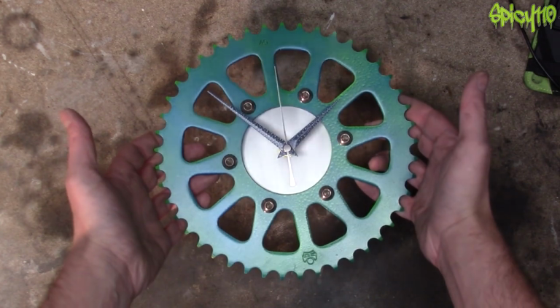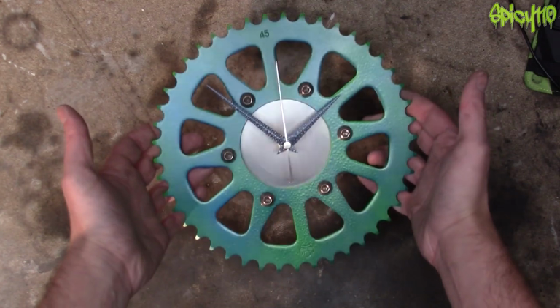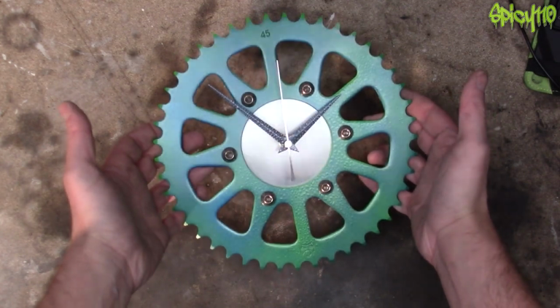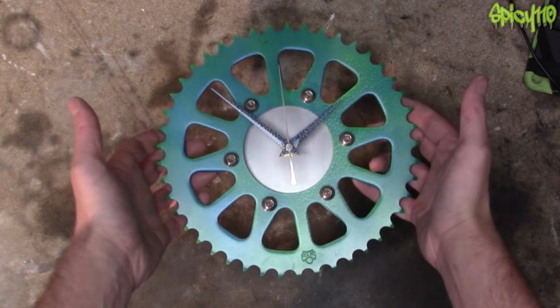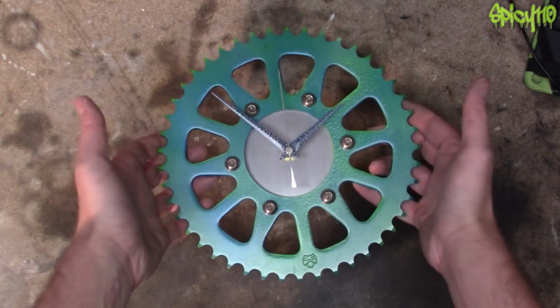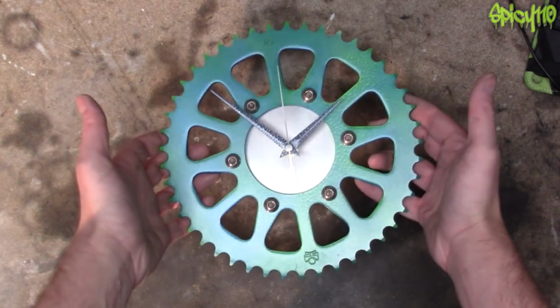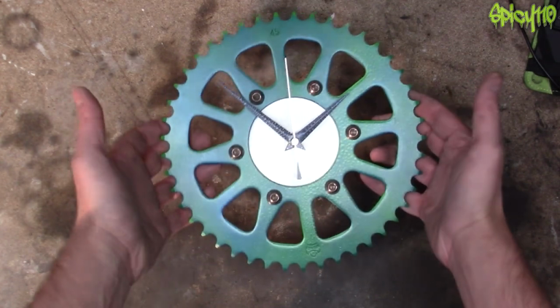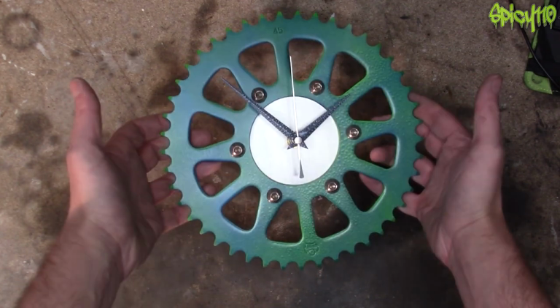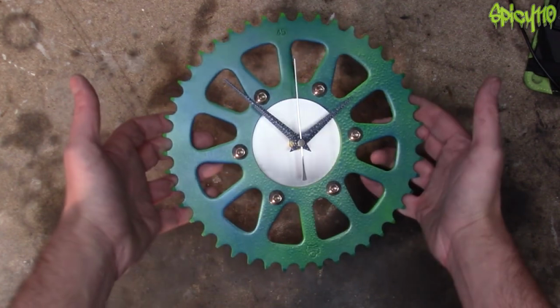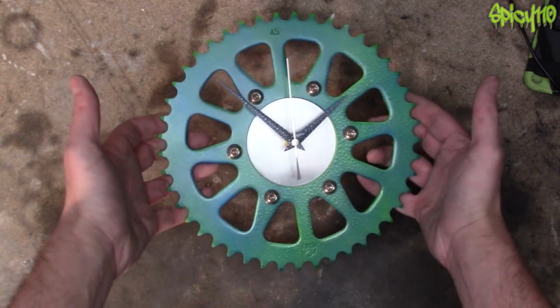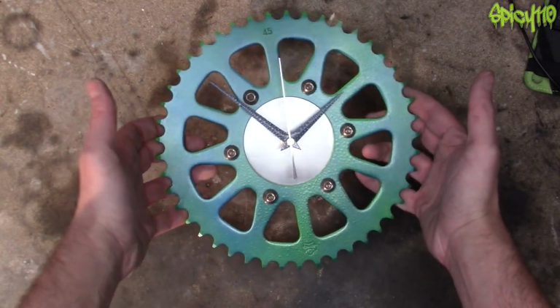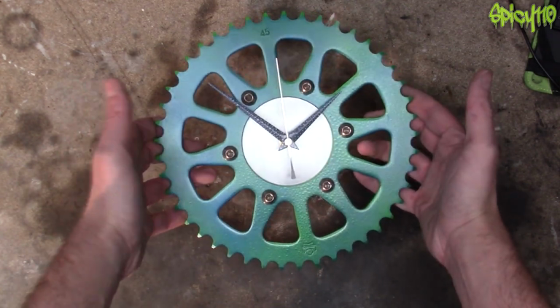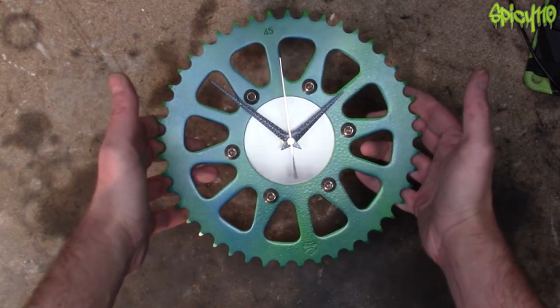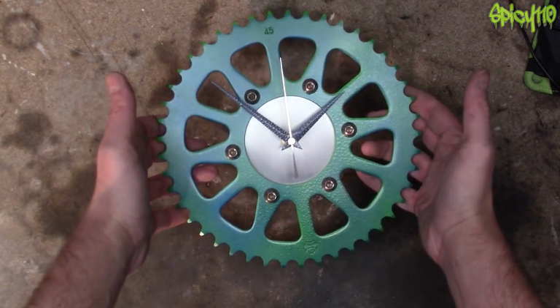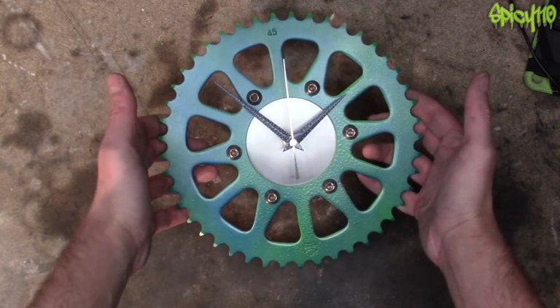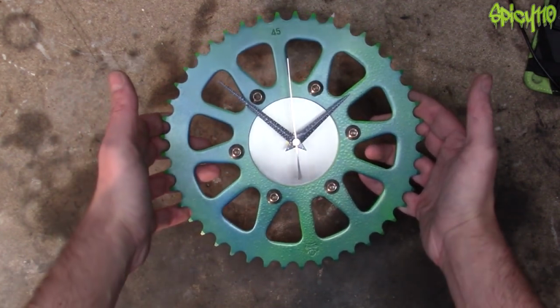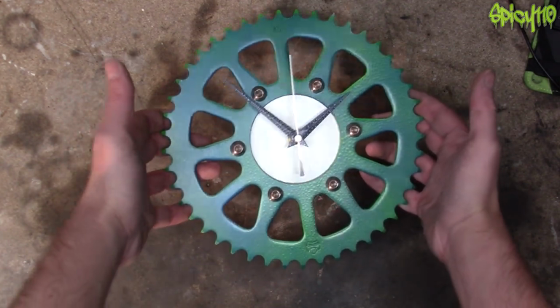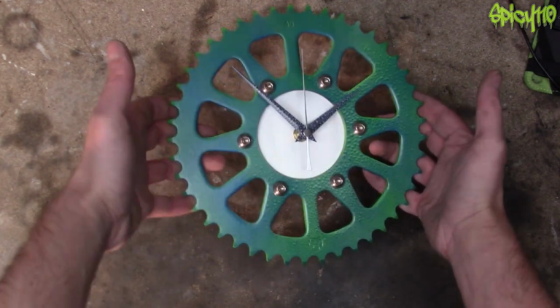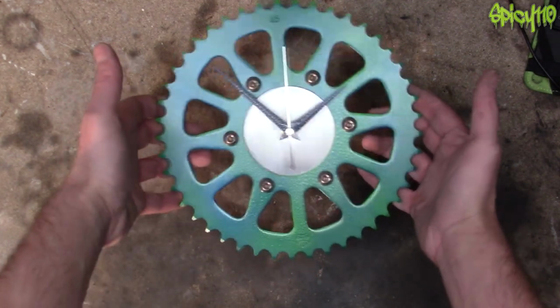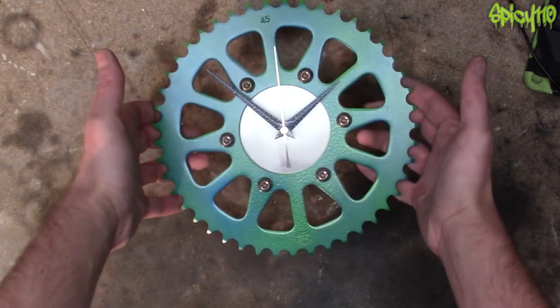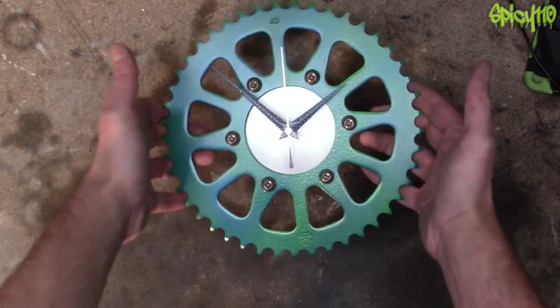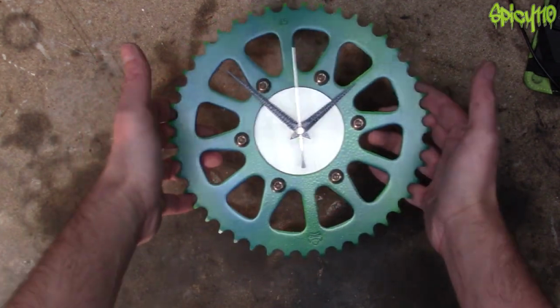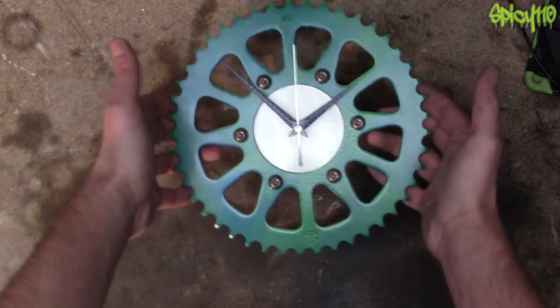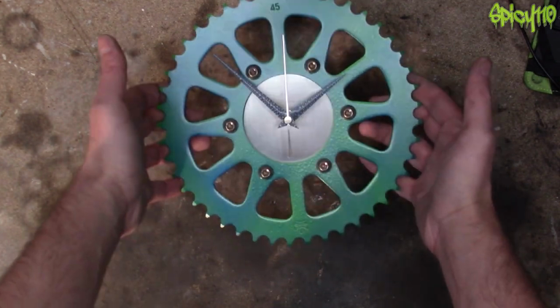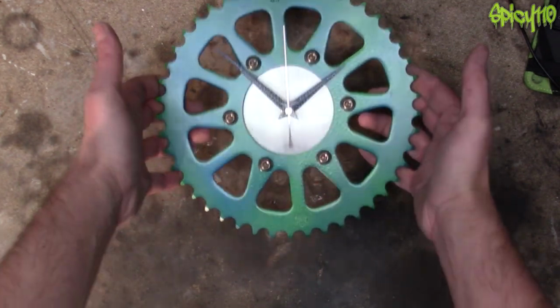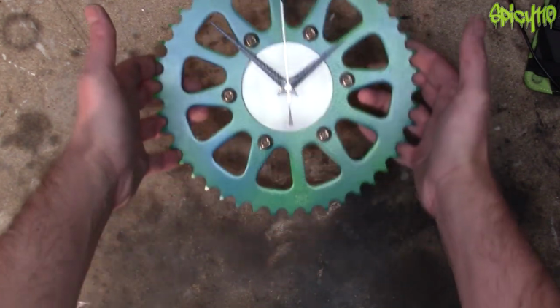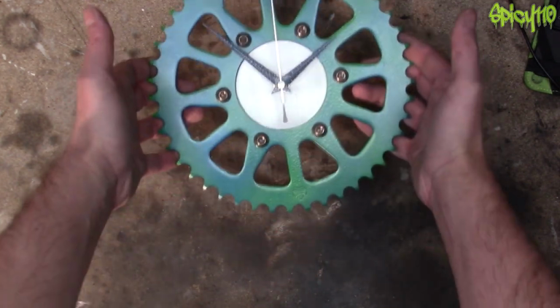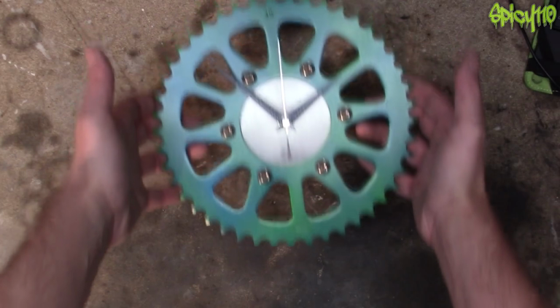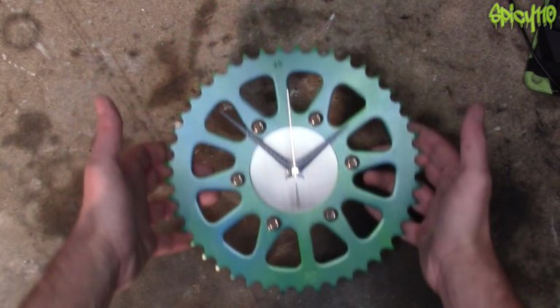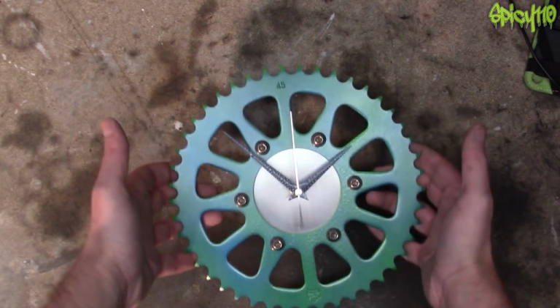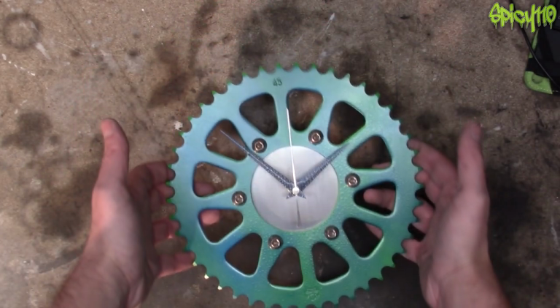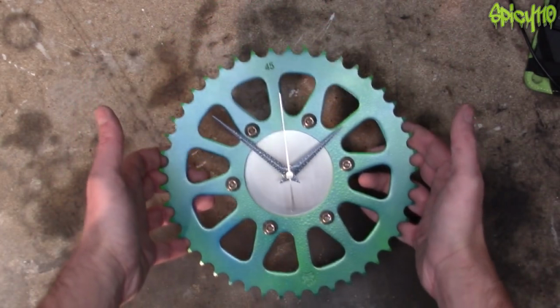Personally, I think this was the best painted clock I've done so far, but again, it hasn't found a home — but maybe it will now.